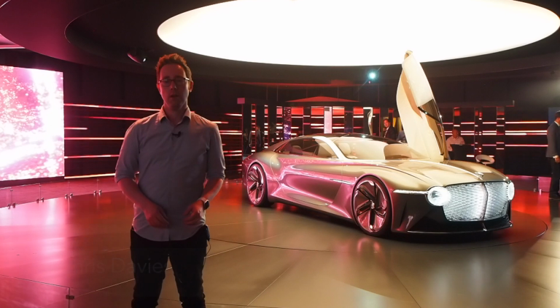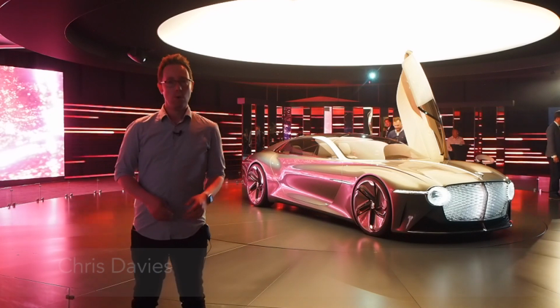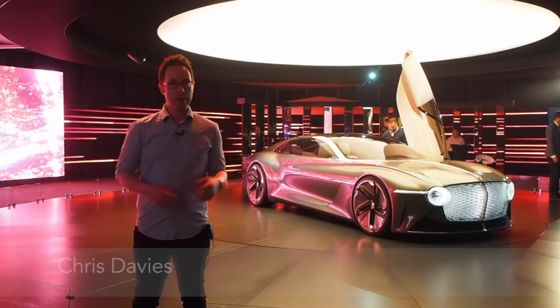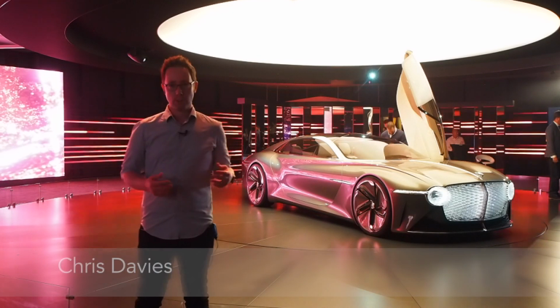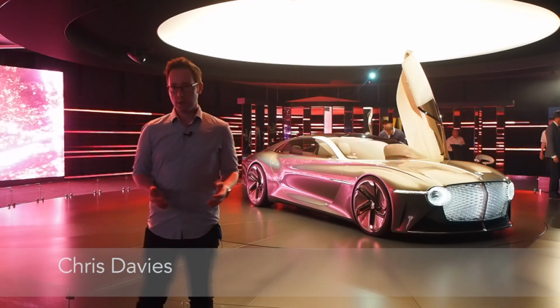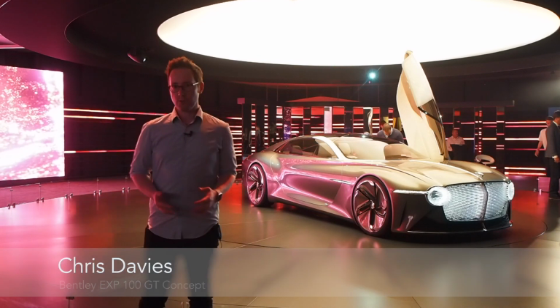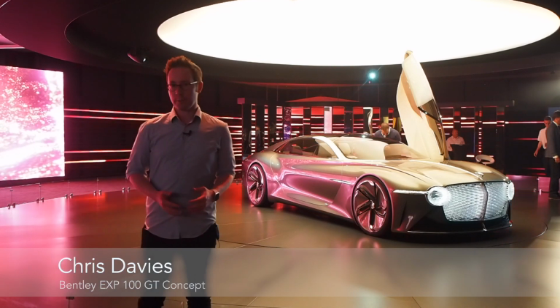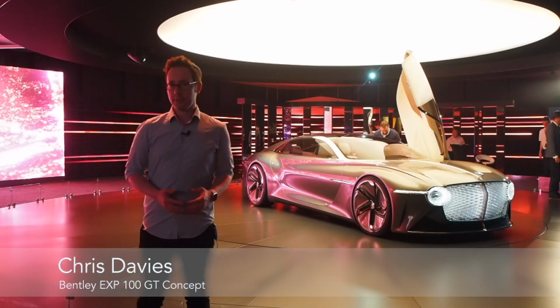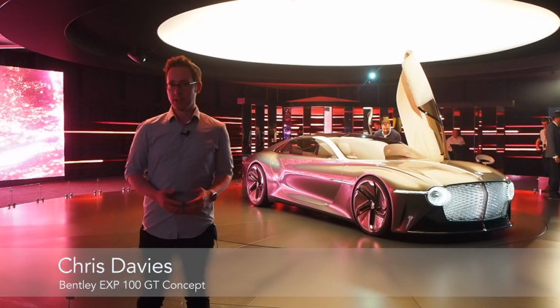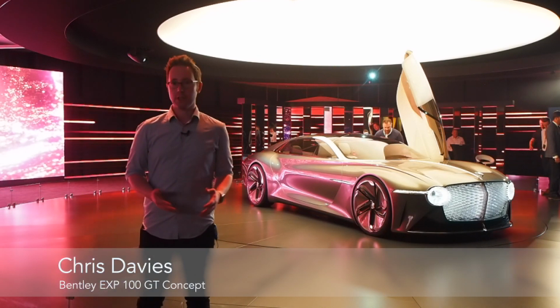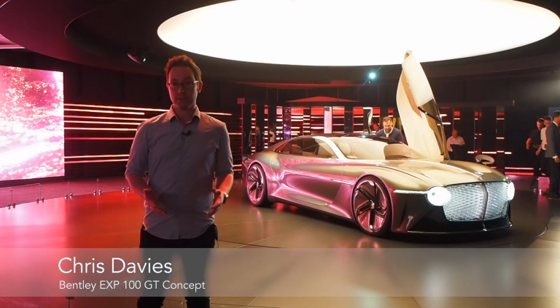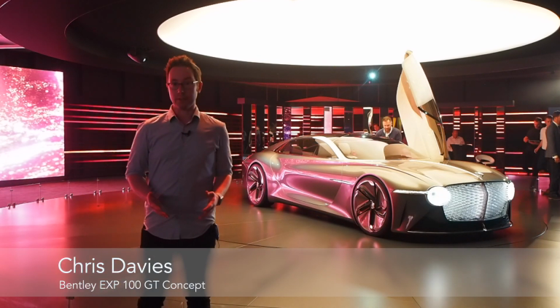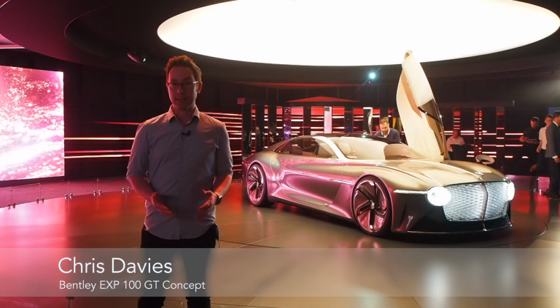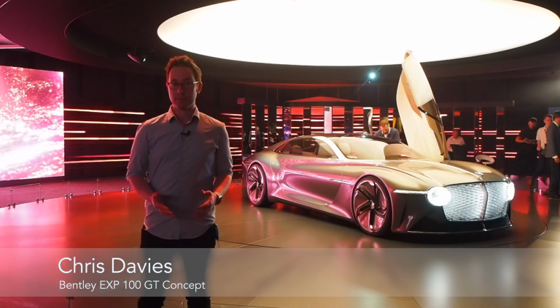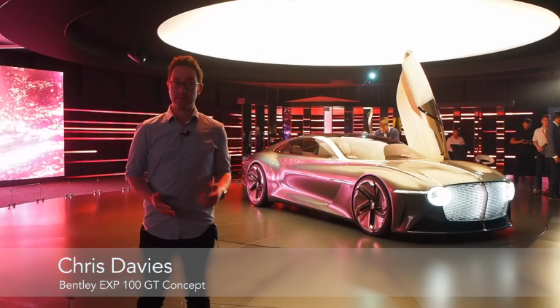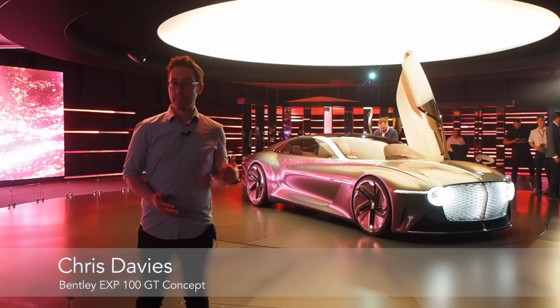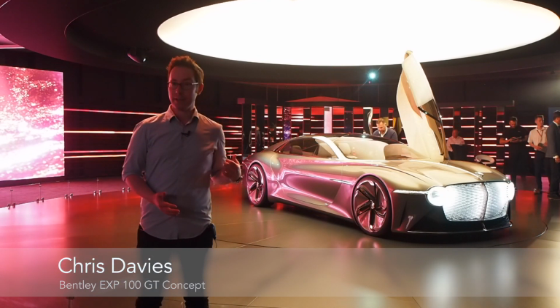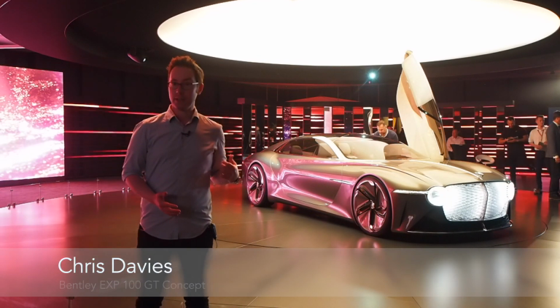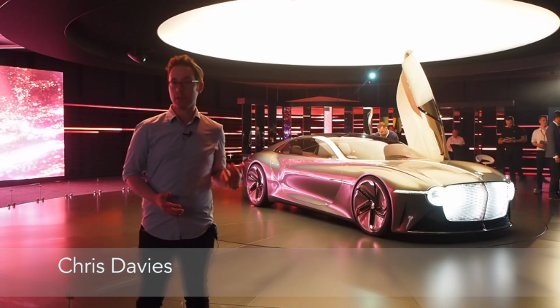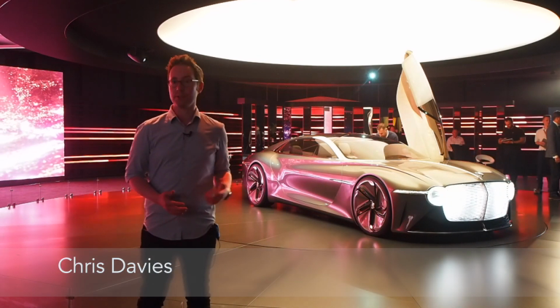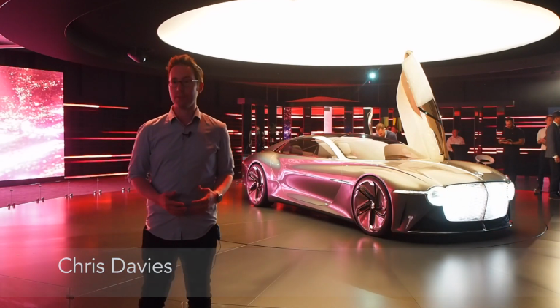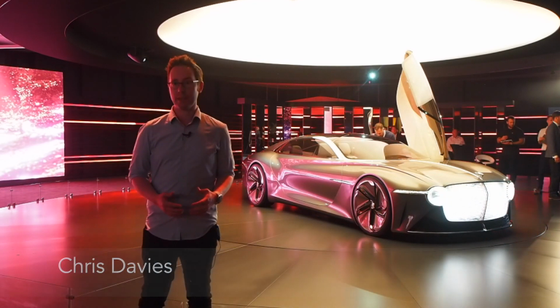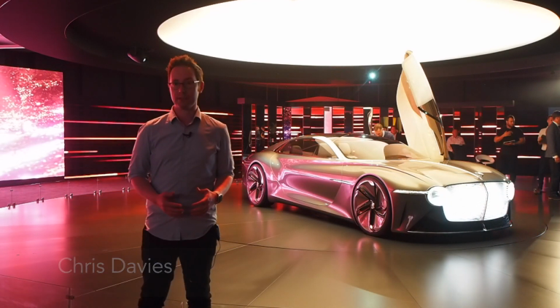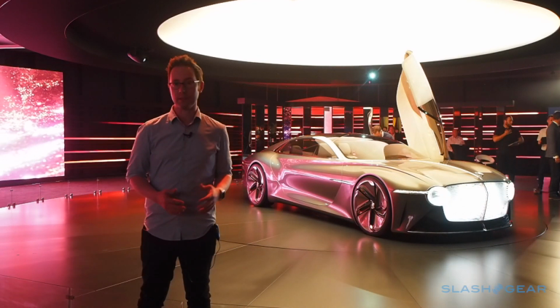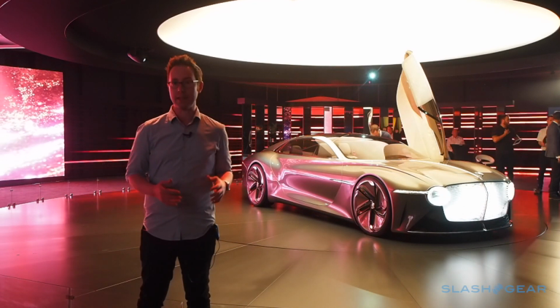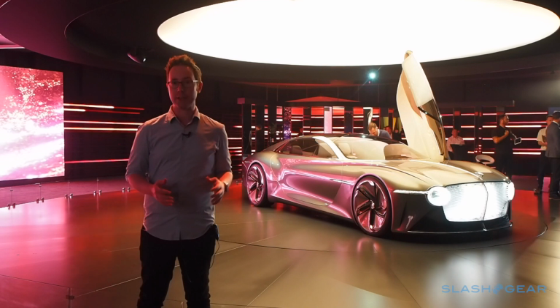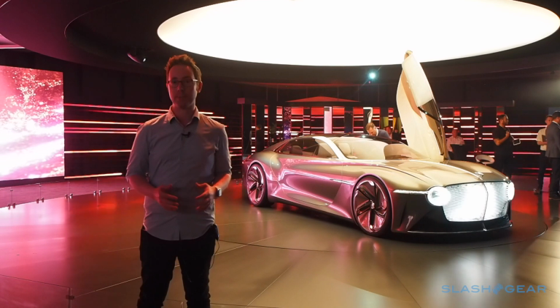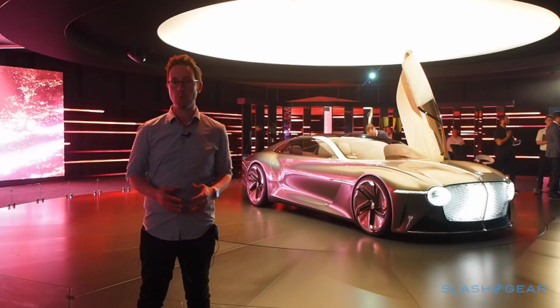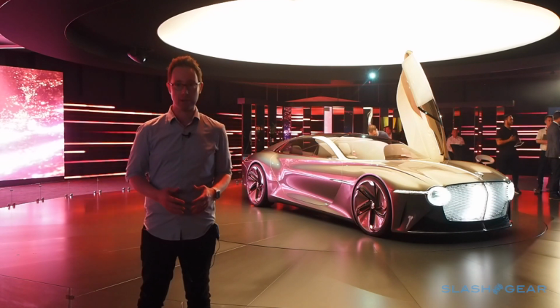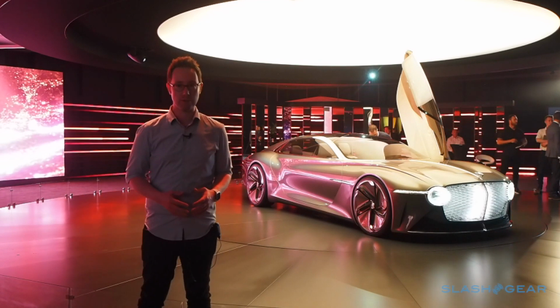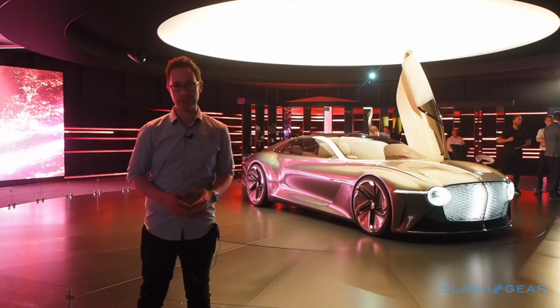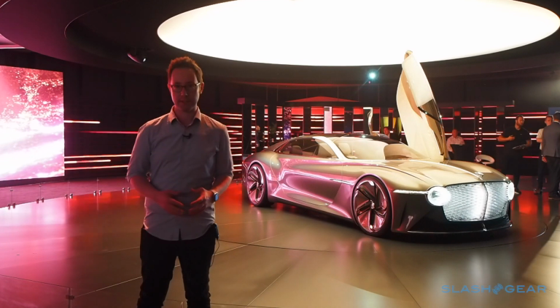When it's your 100th birthday, you give yourself a gift, and if you're Bentley, you give yourself this — the EXP 100 GT.